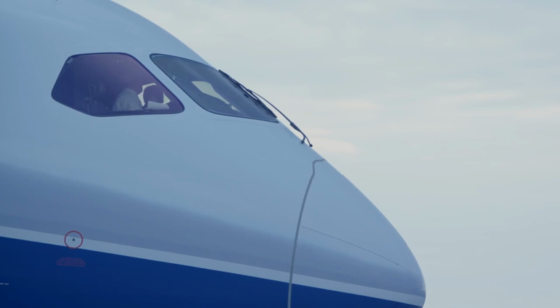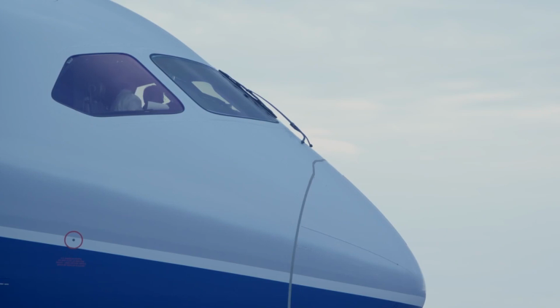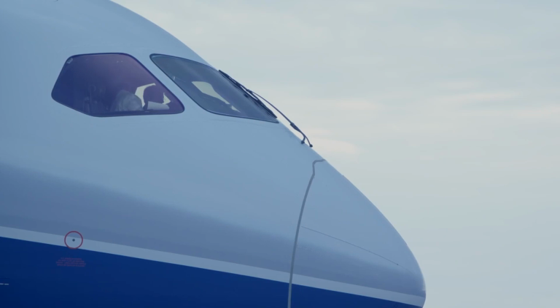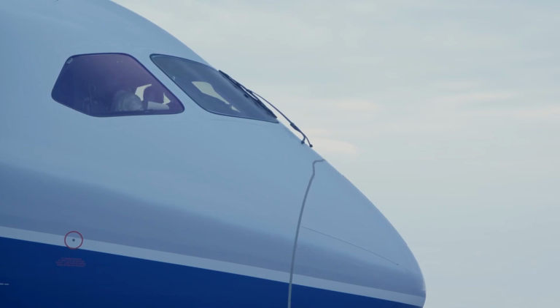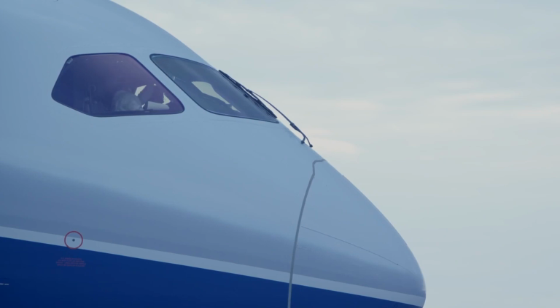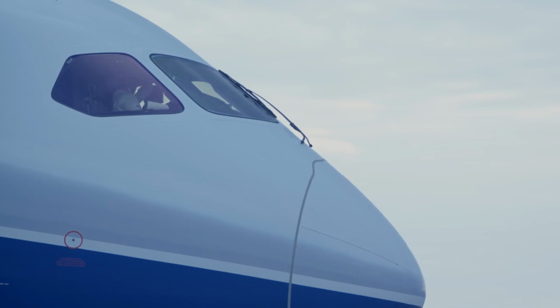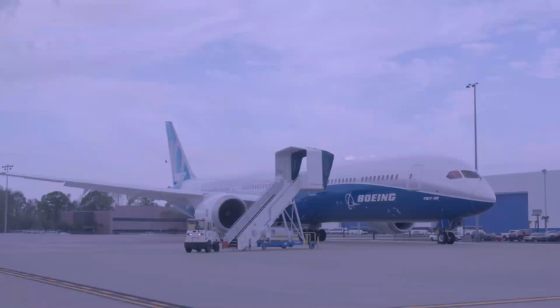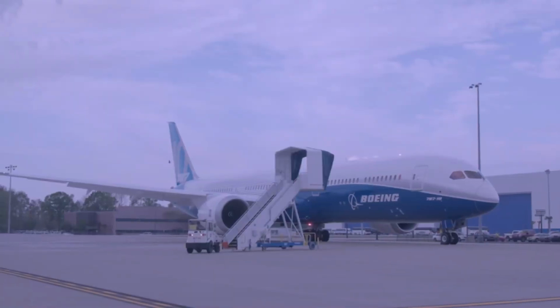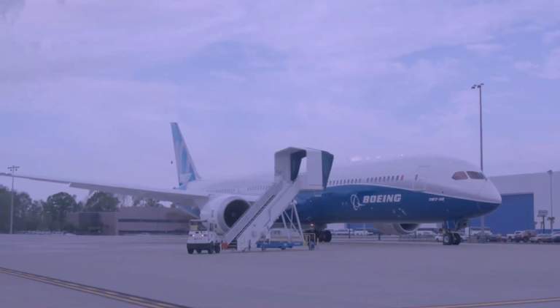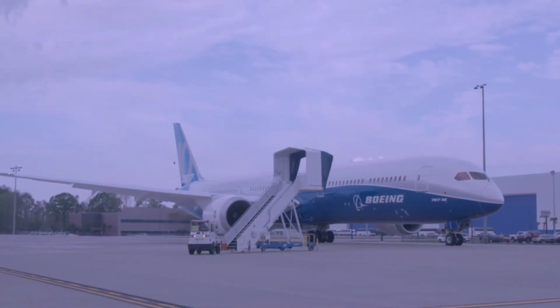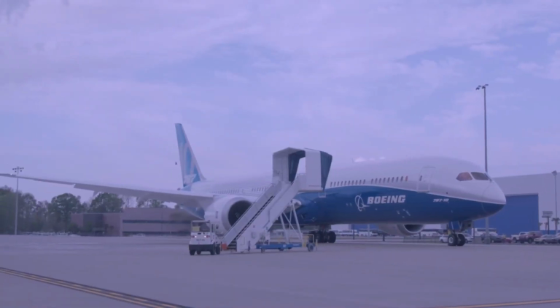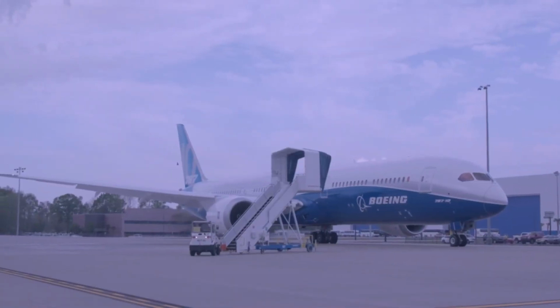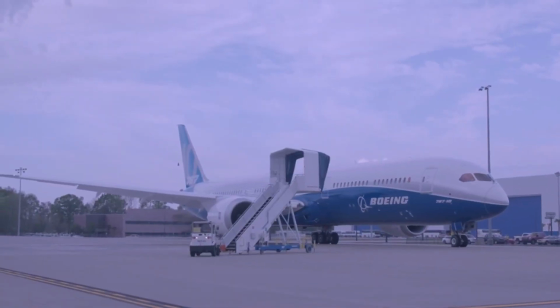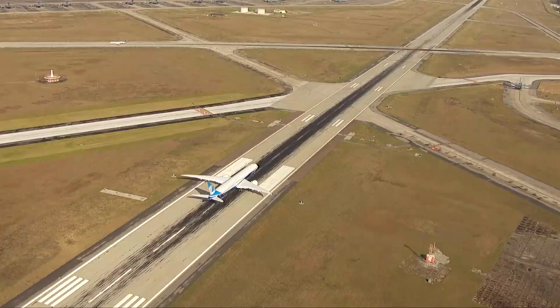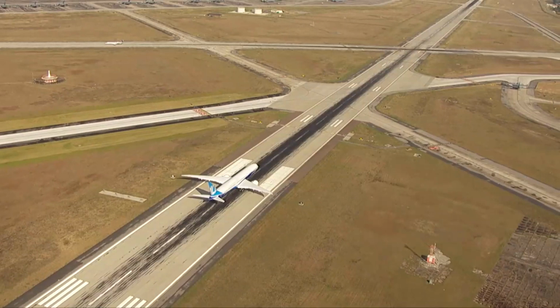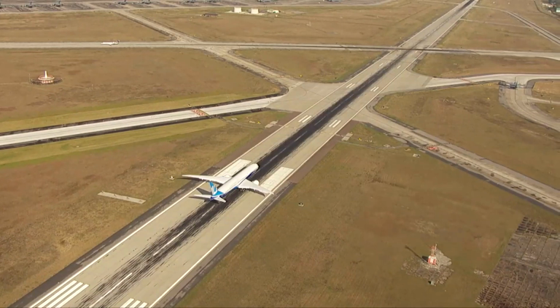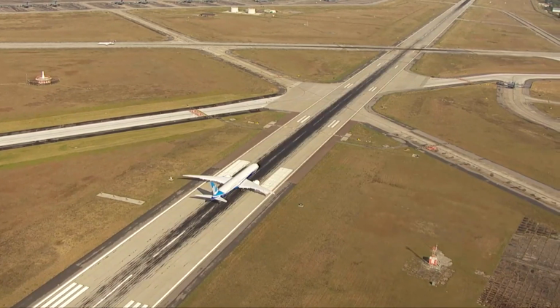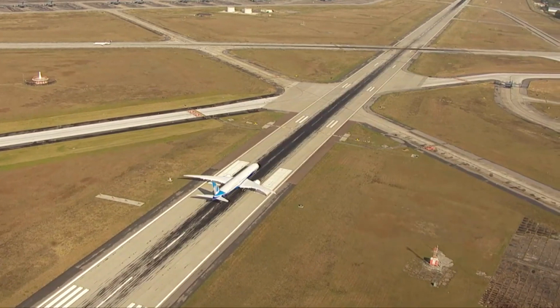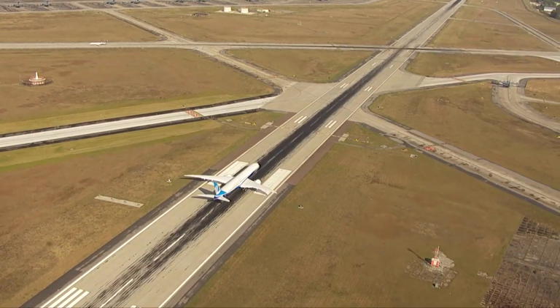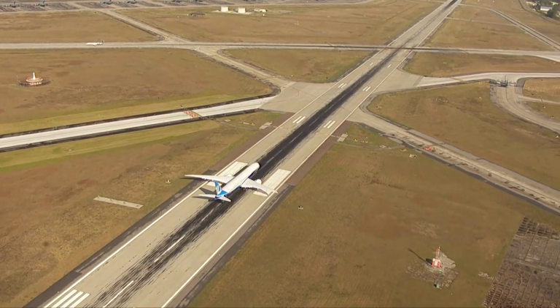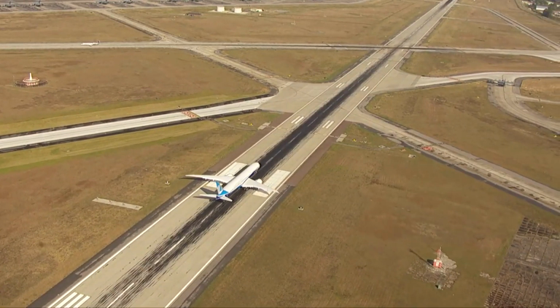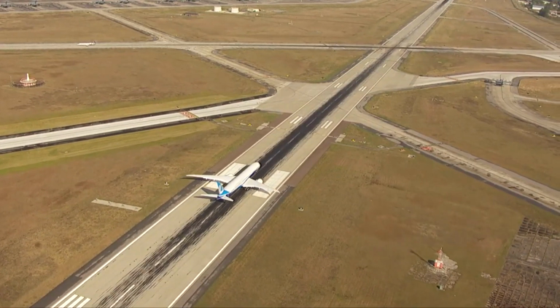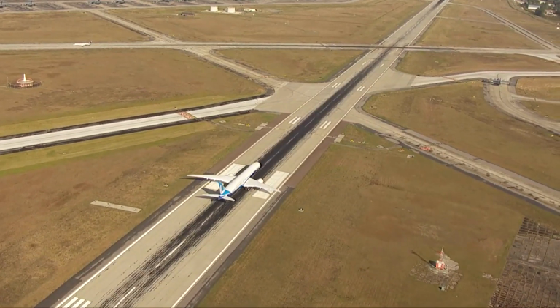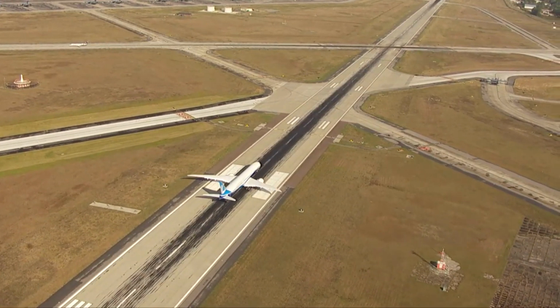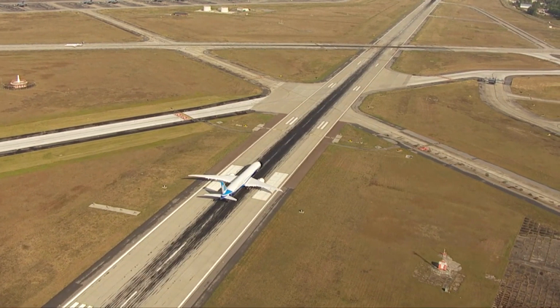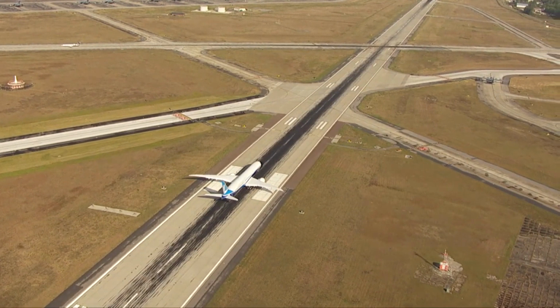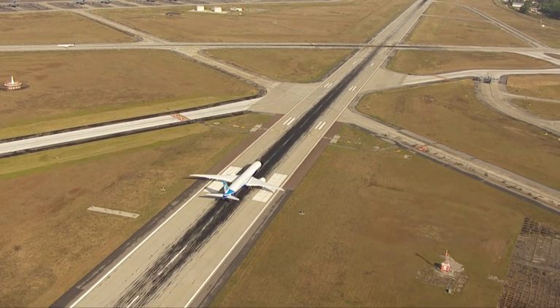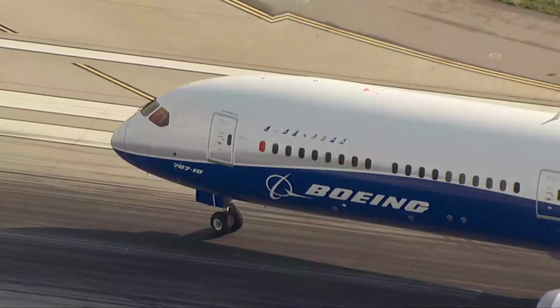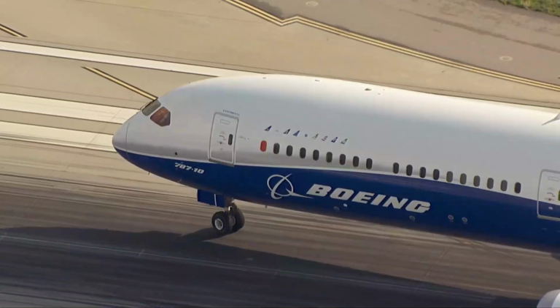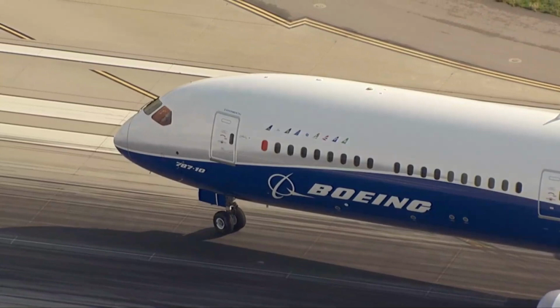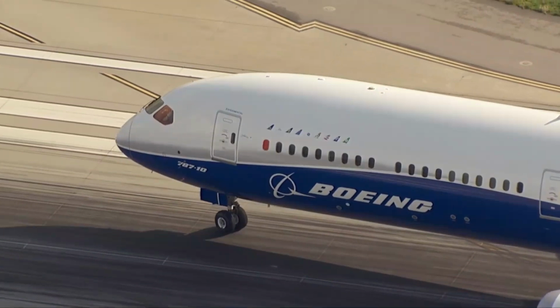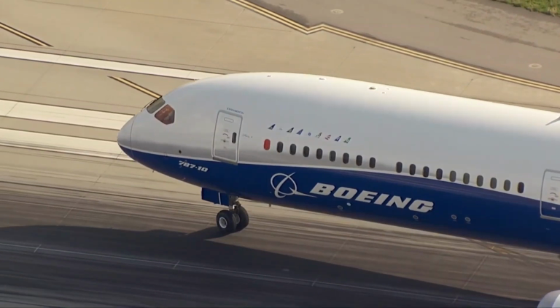The Boeing 787 Dreamliner: a wide-body jet airliner manufactured by Boeing.